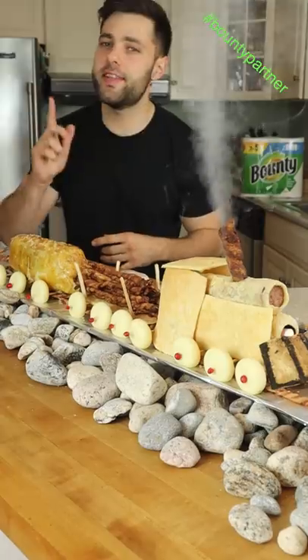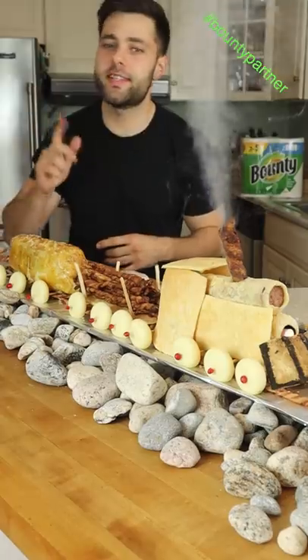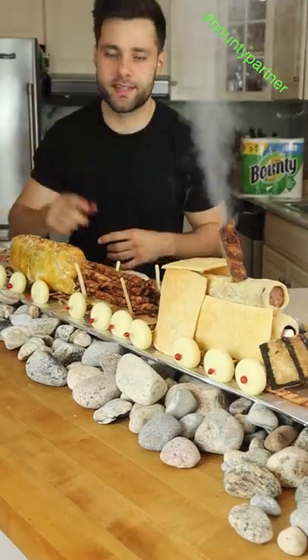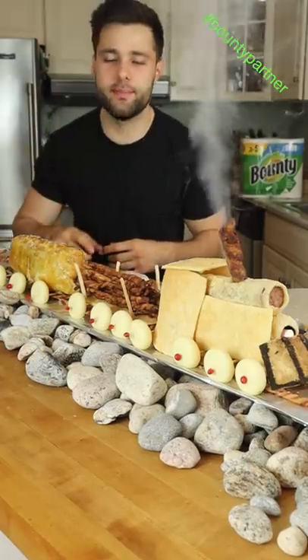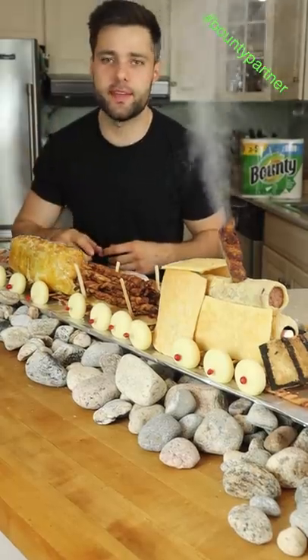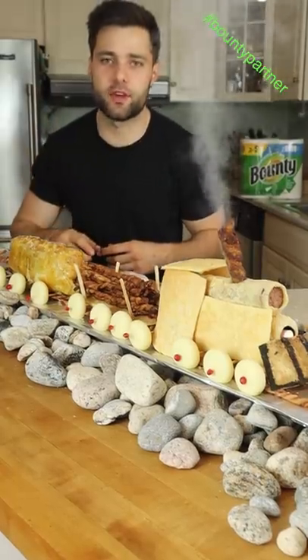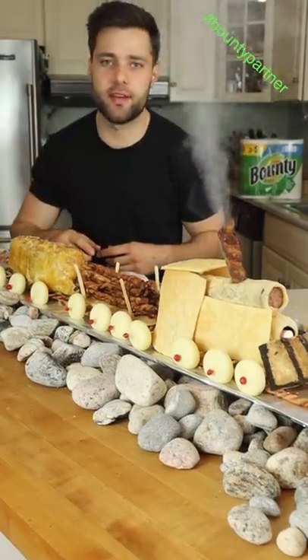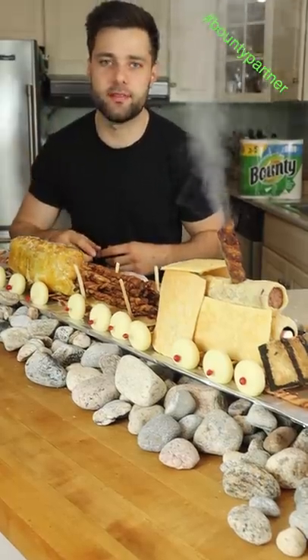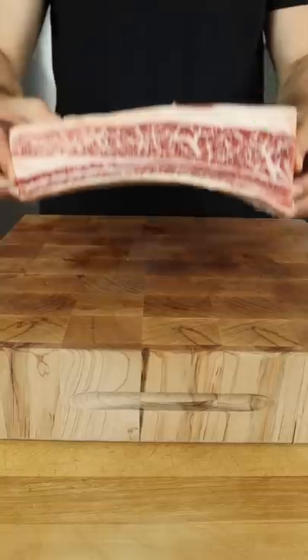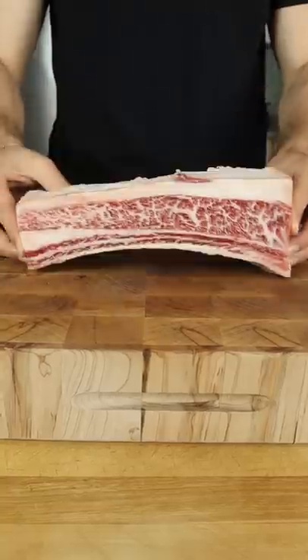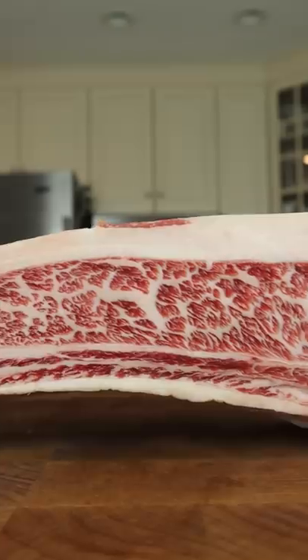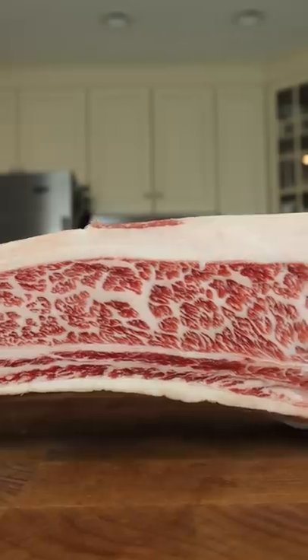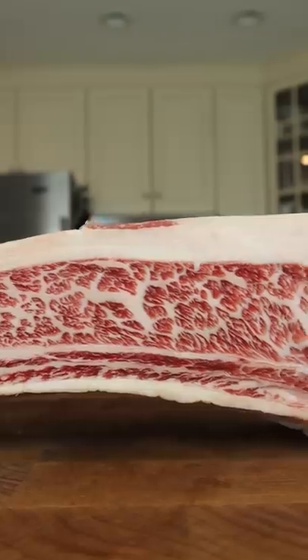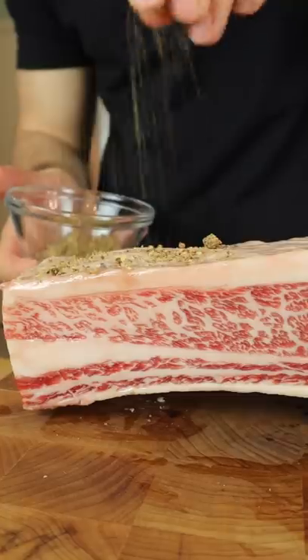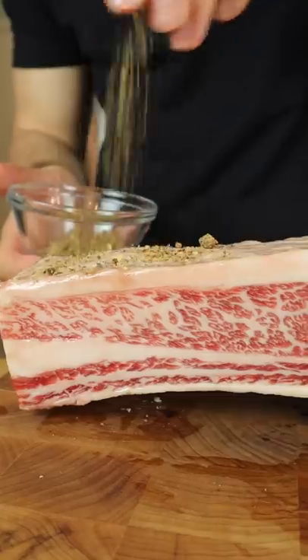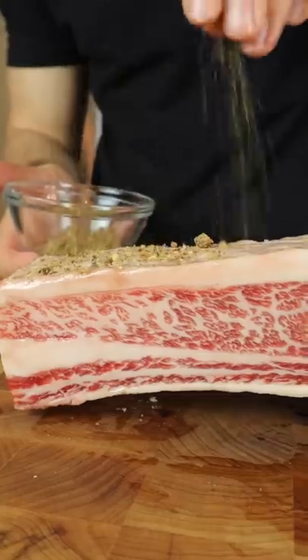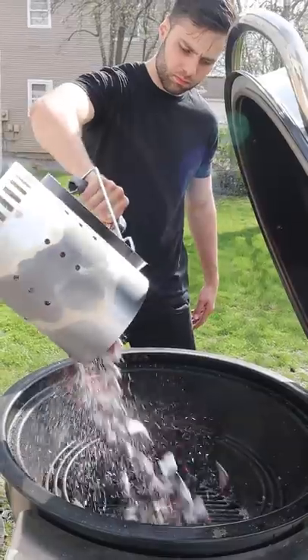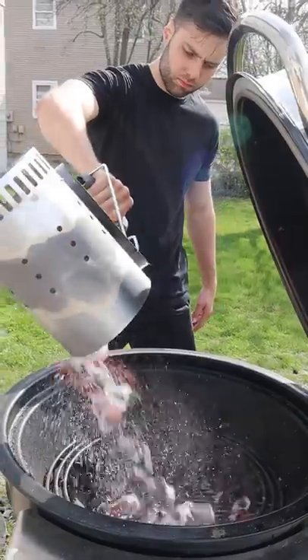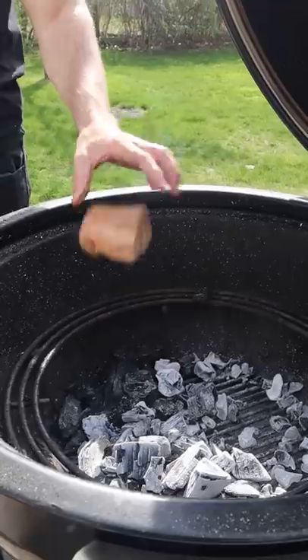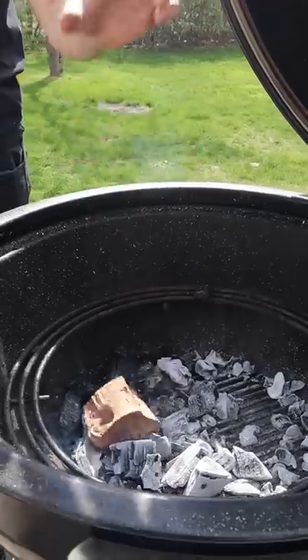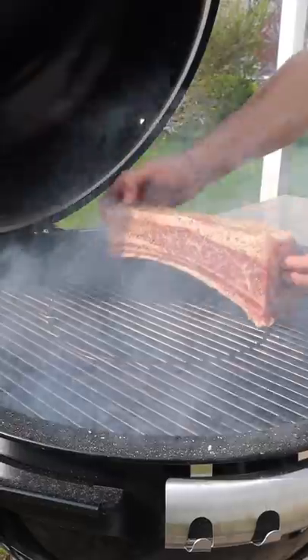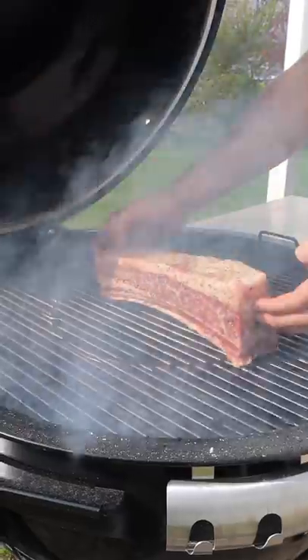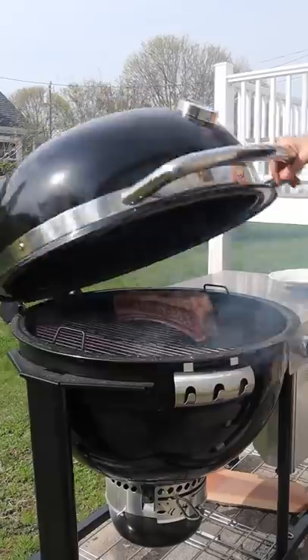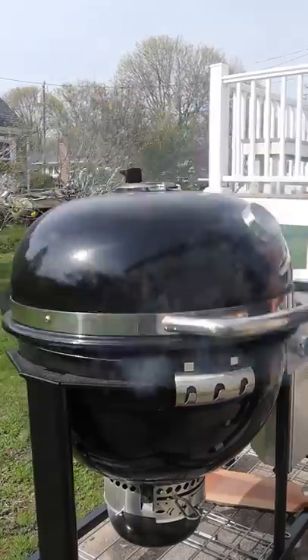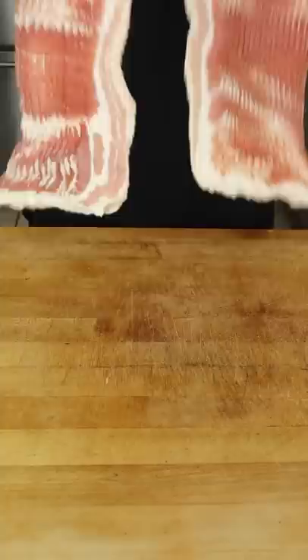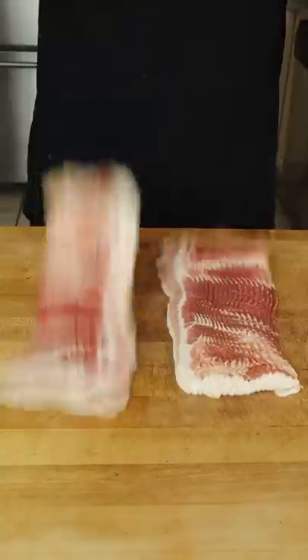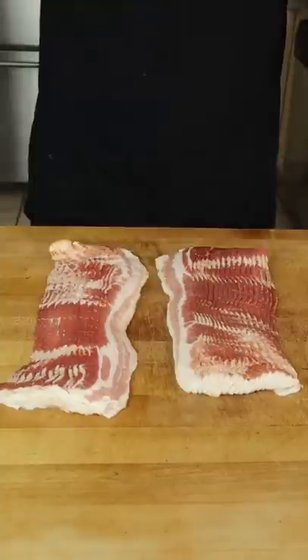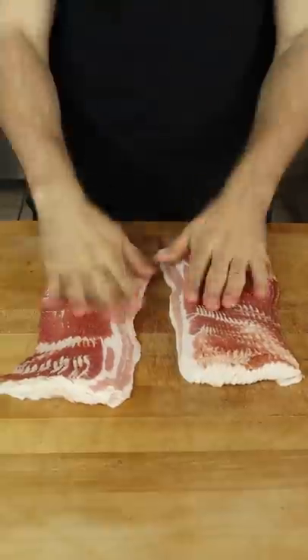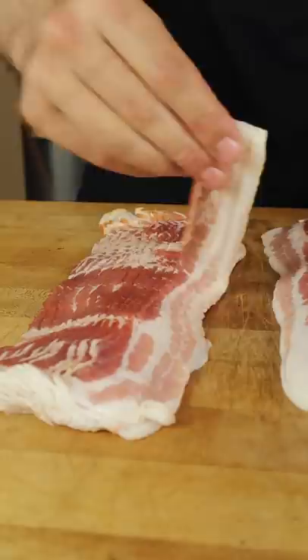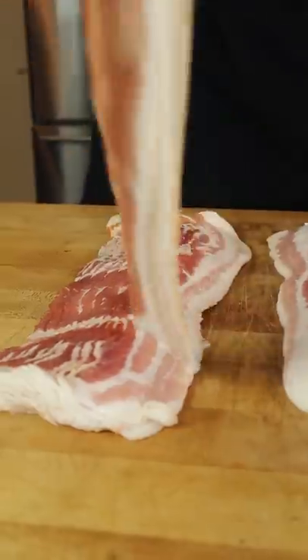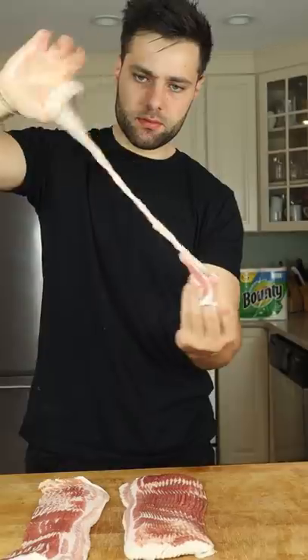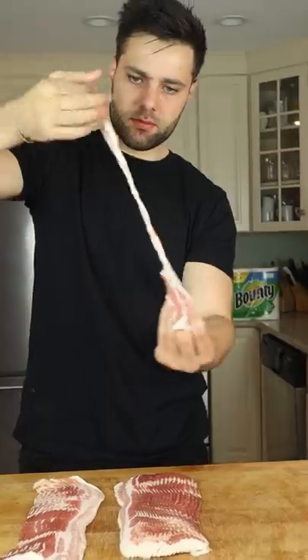This is the meat train. Beautifully marbled short rib, applewood, low and slow, and time for twisted bacon.